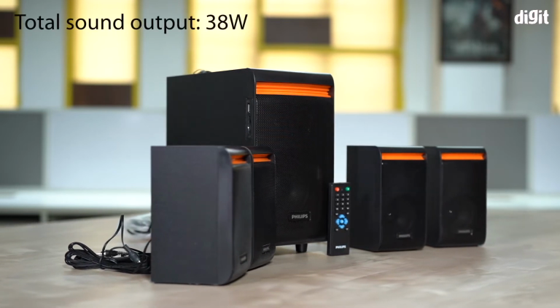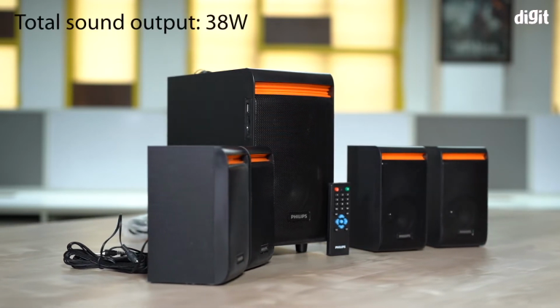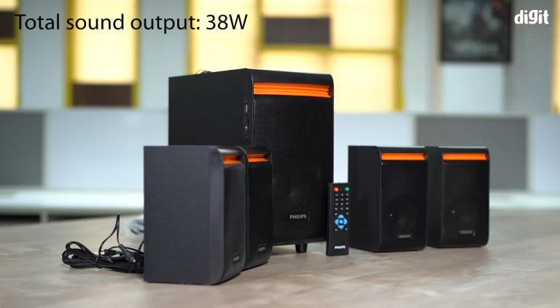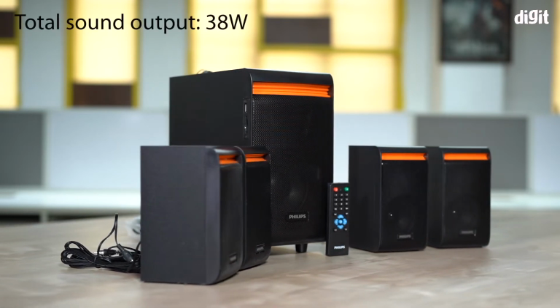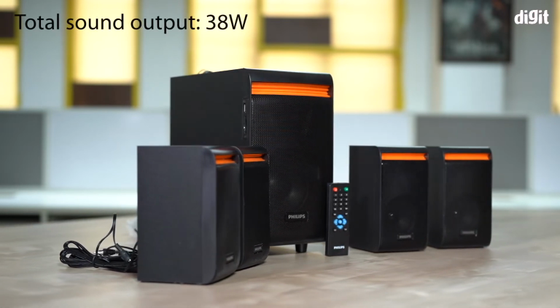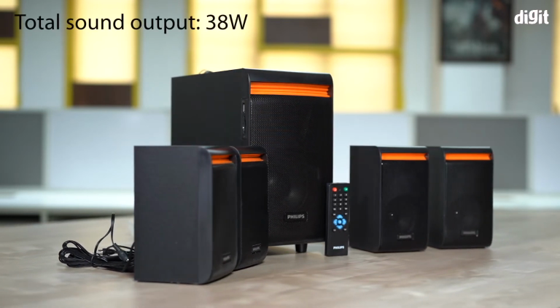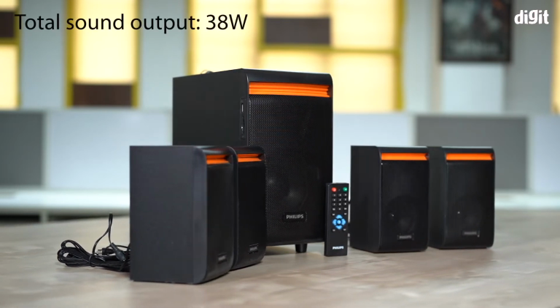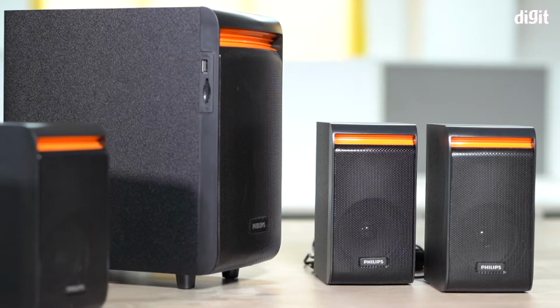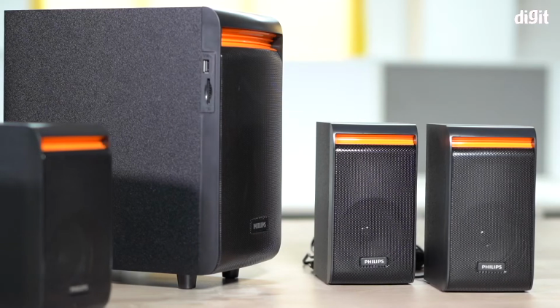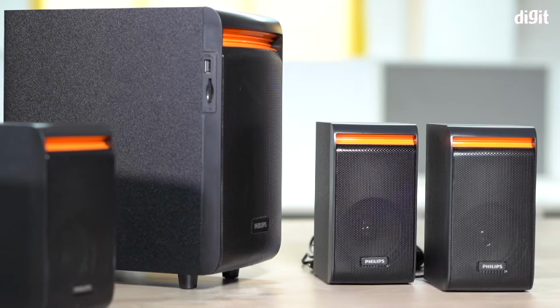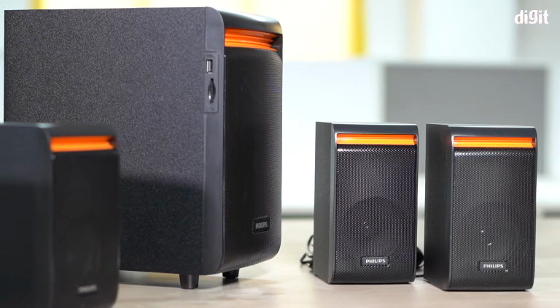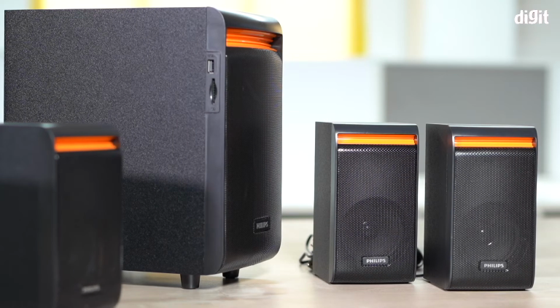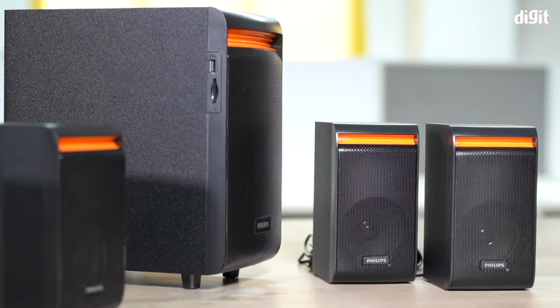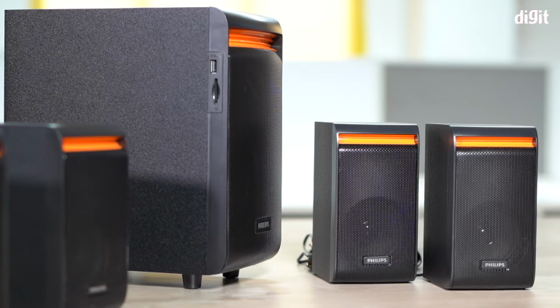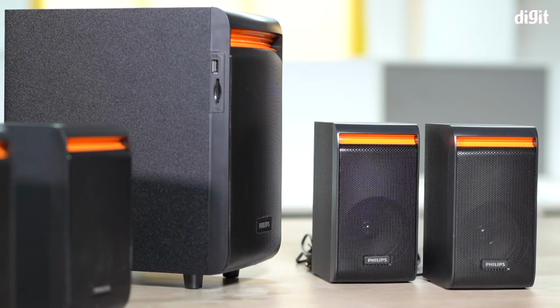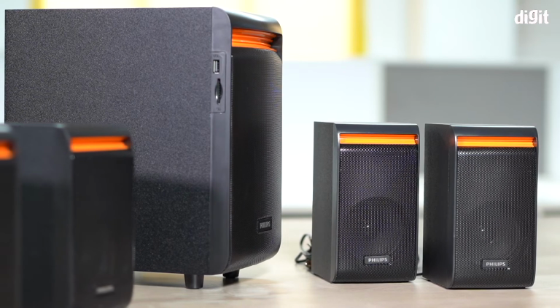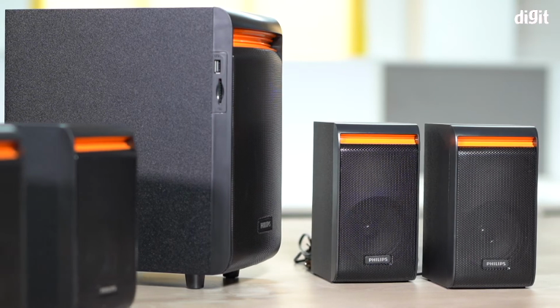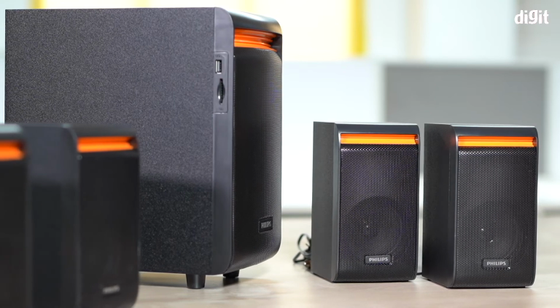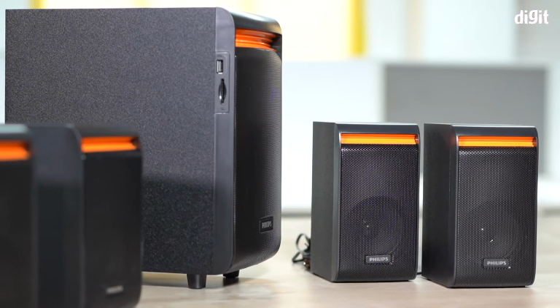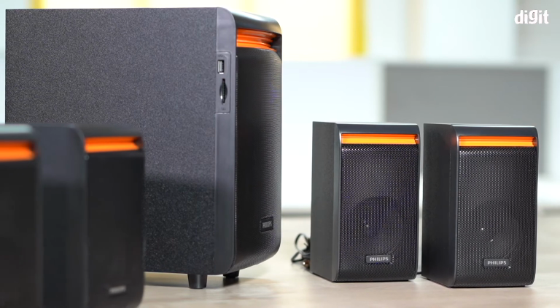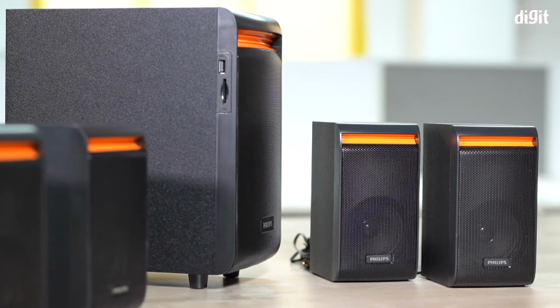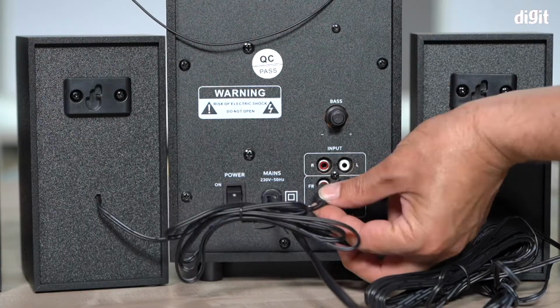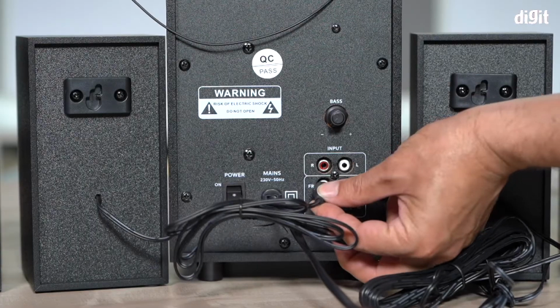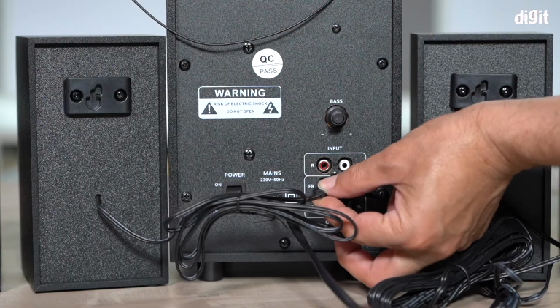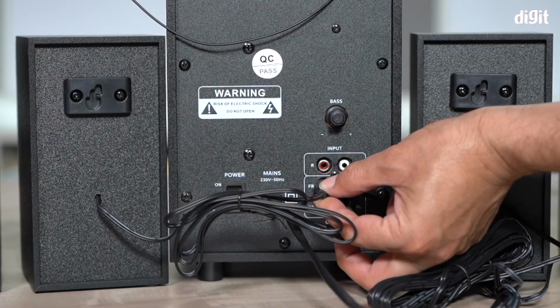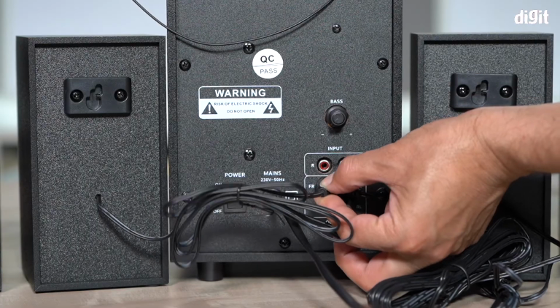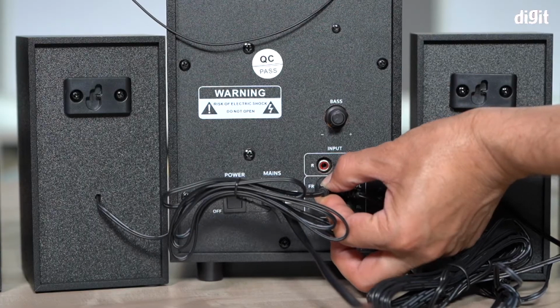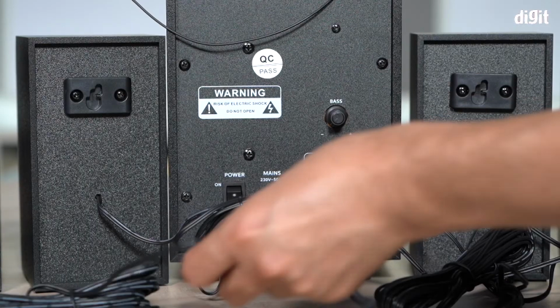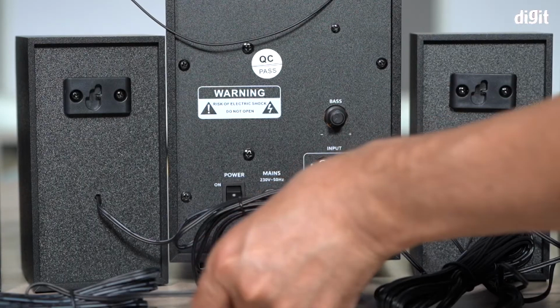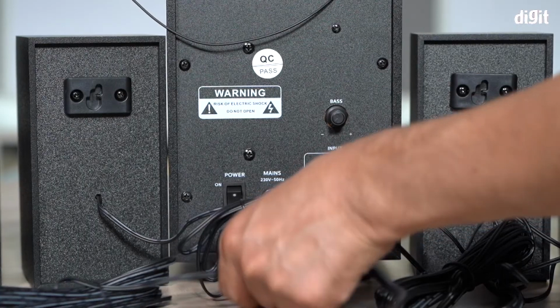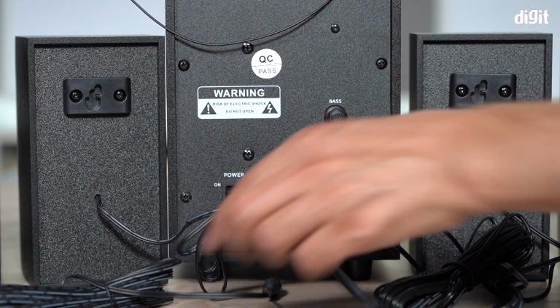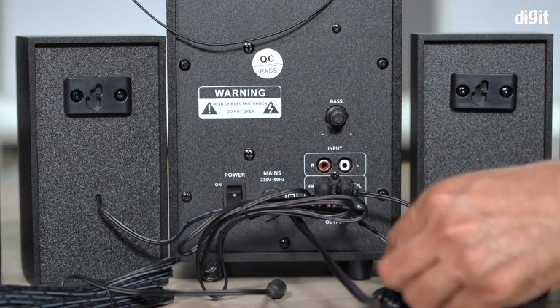Connectivity options include USB input, SD card slot, aux cable and Bluetooth connection.